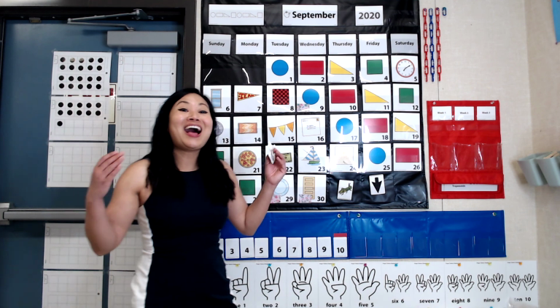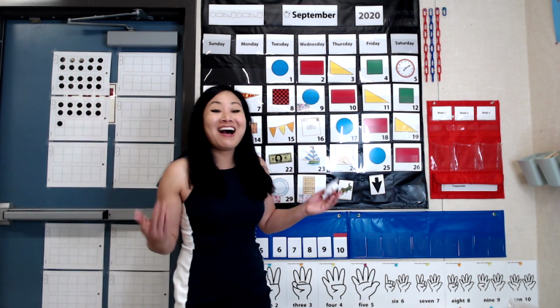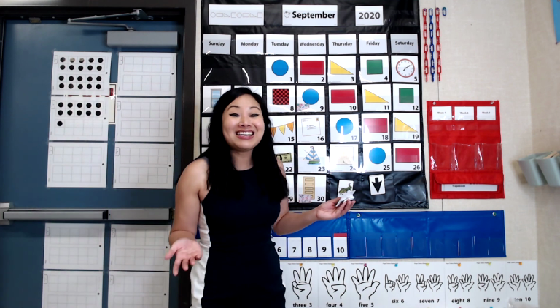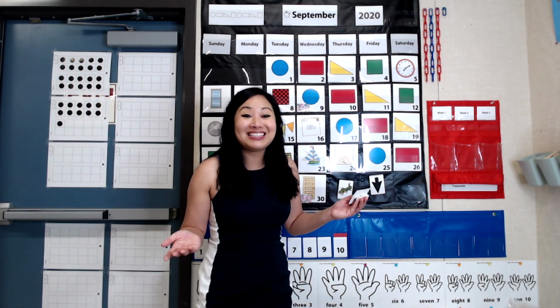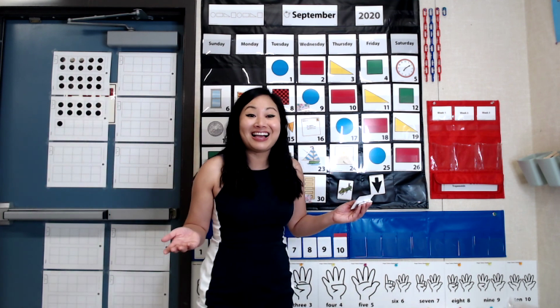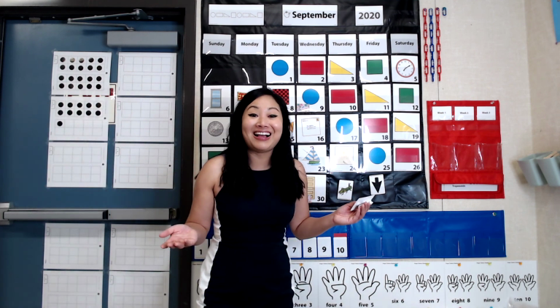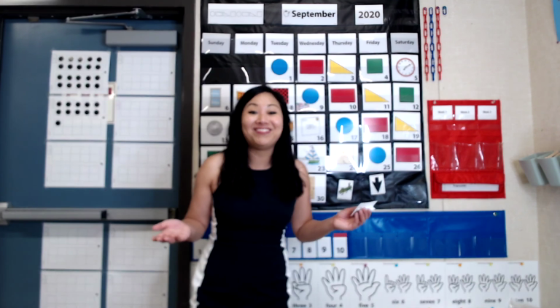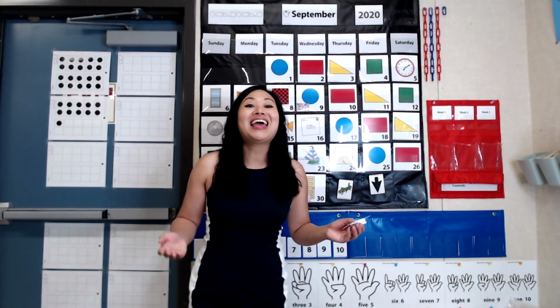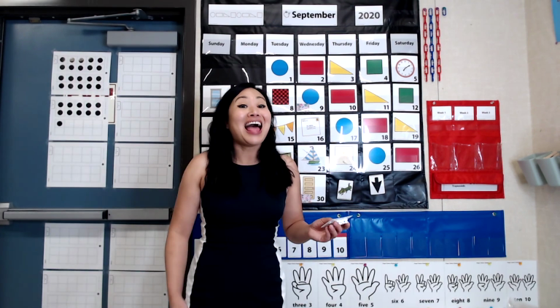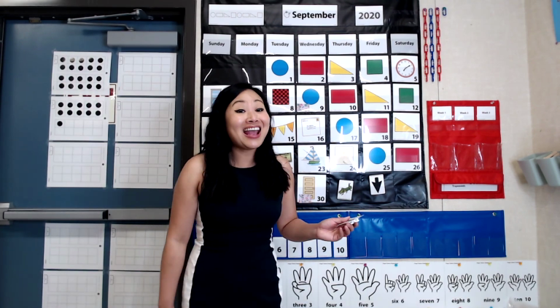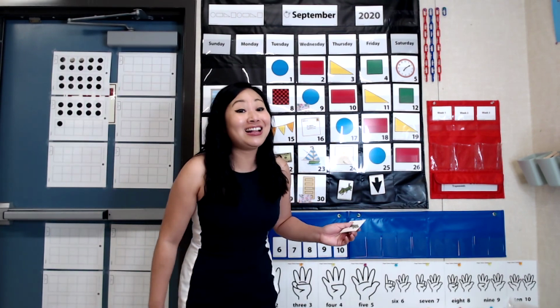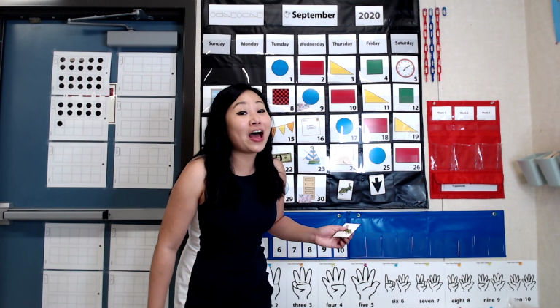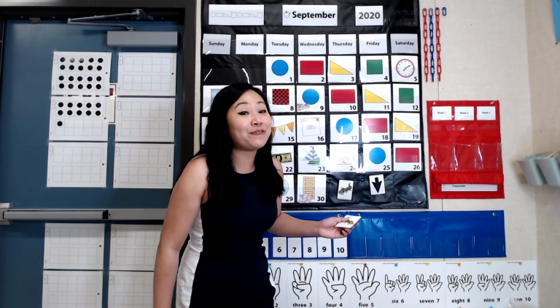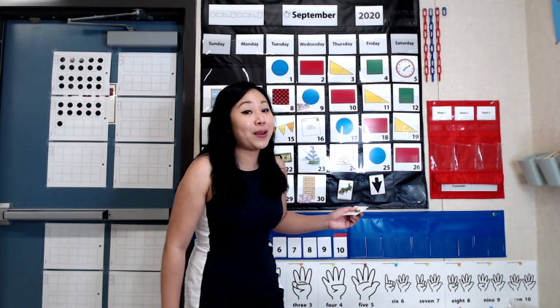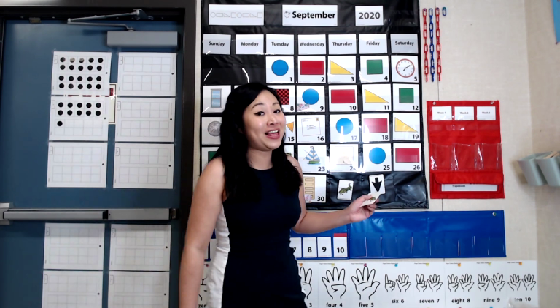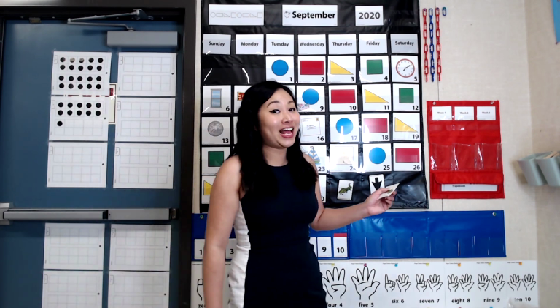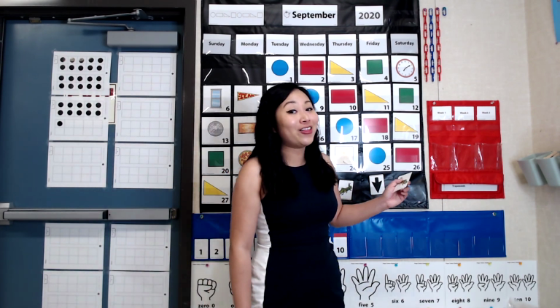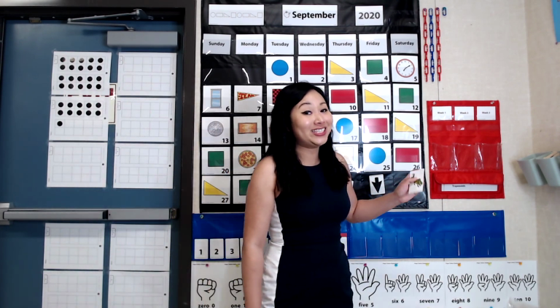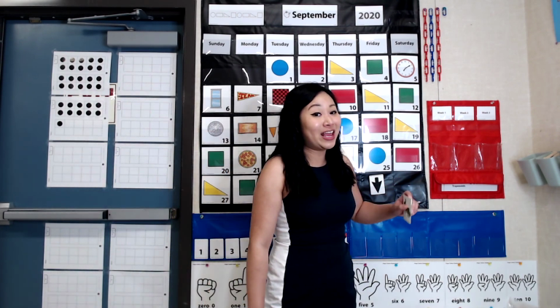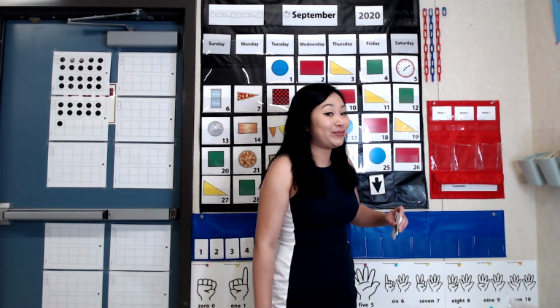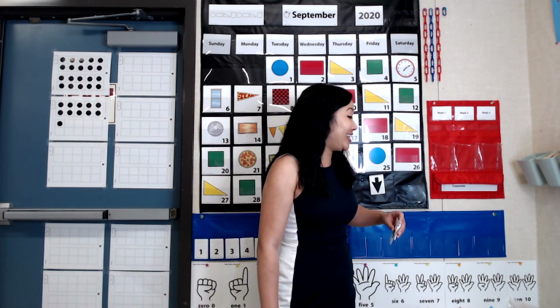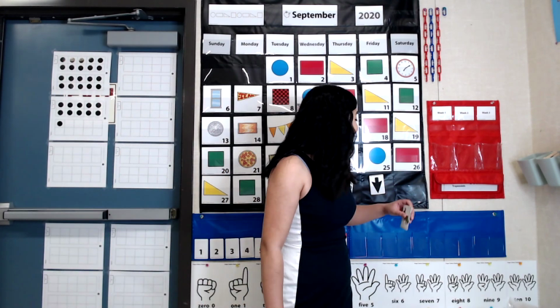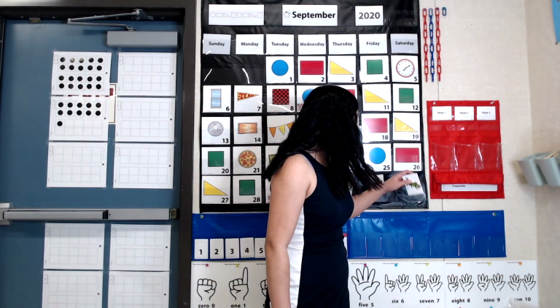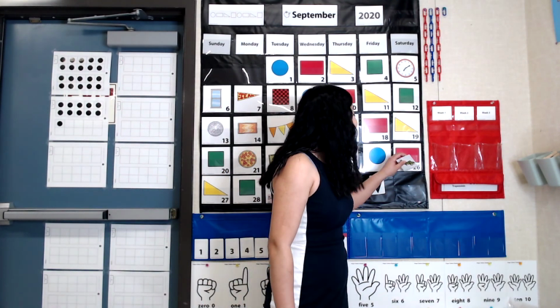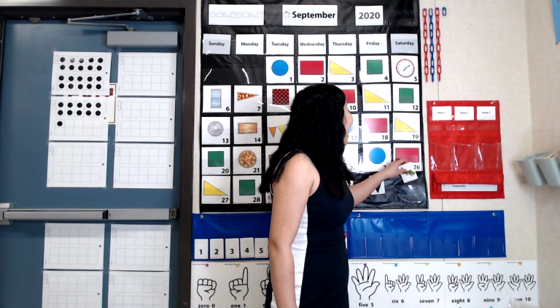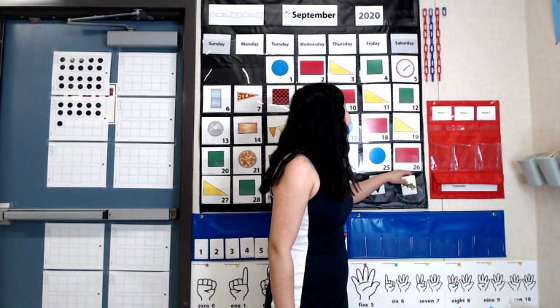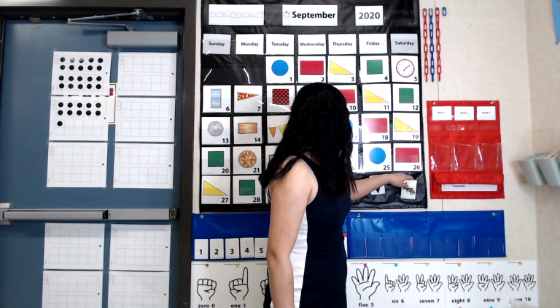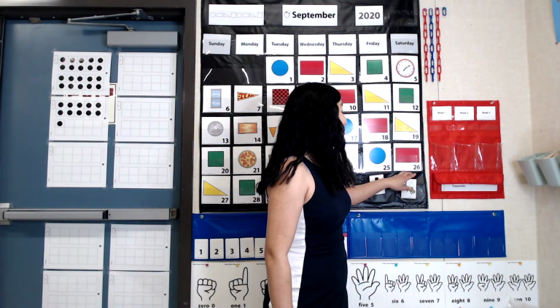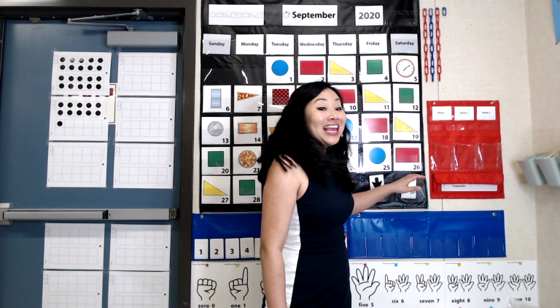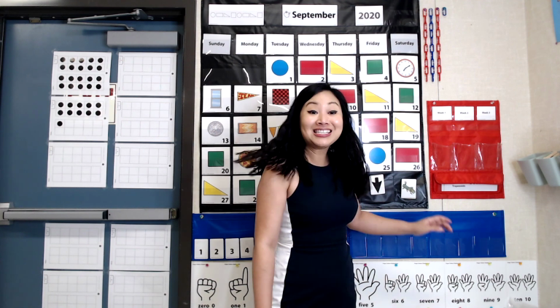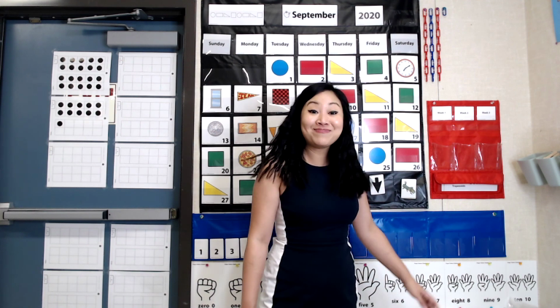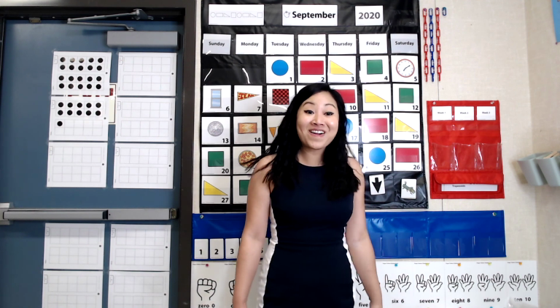I had a lot of fun playing all these games with you. I'll see you again tomorrow.